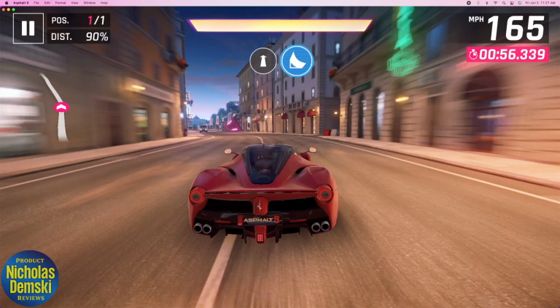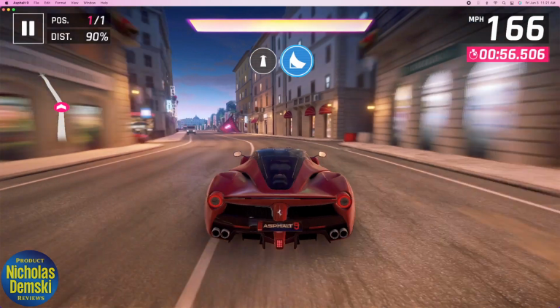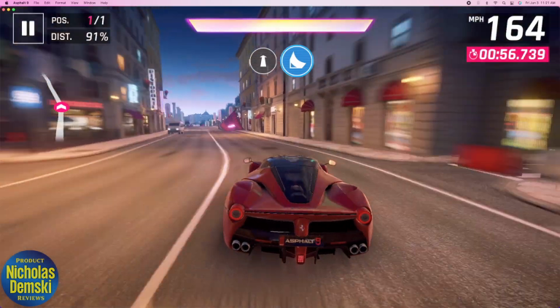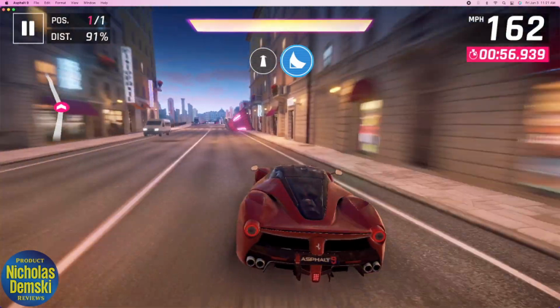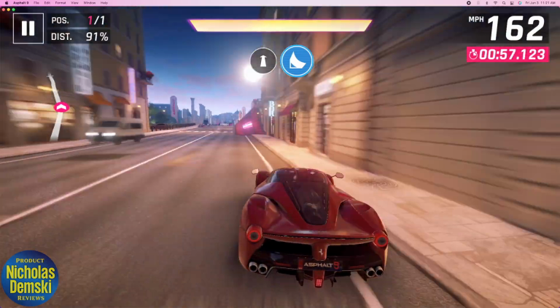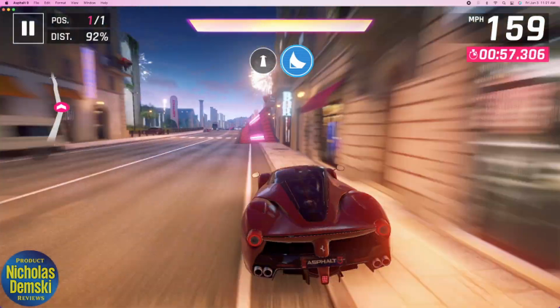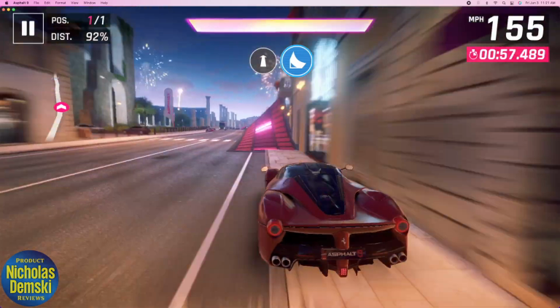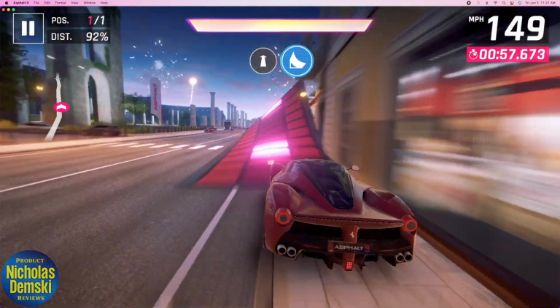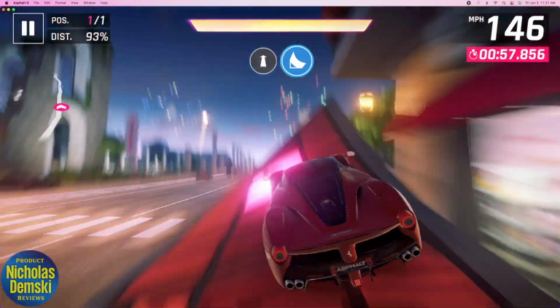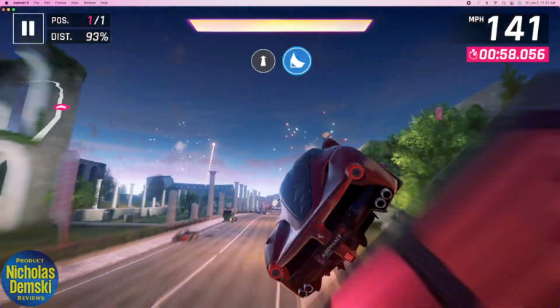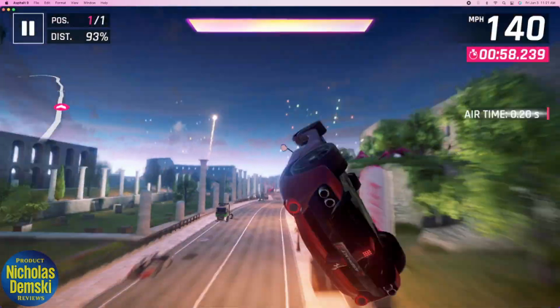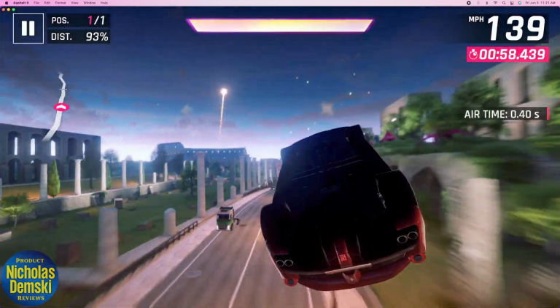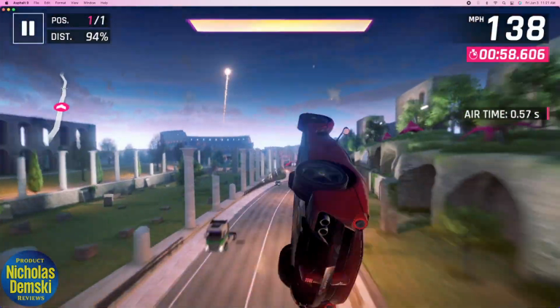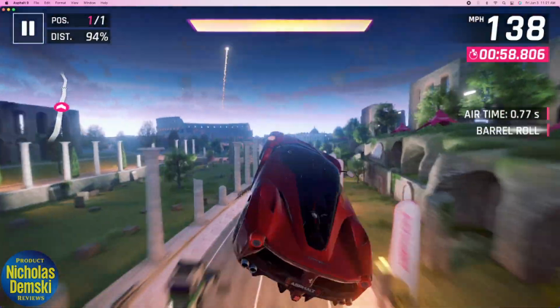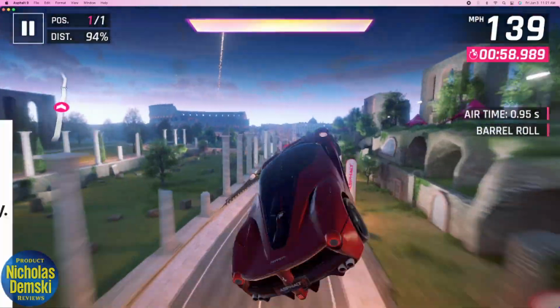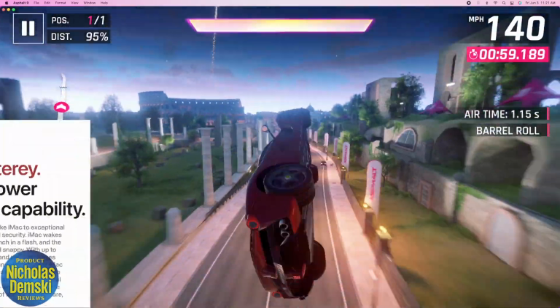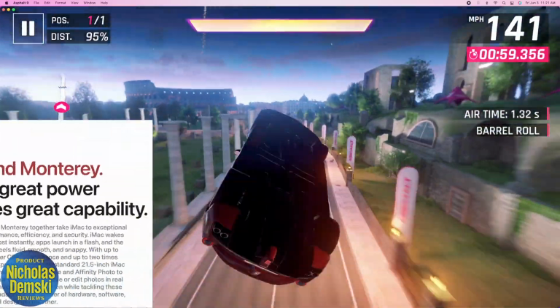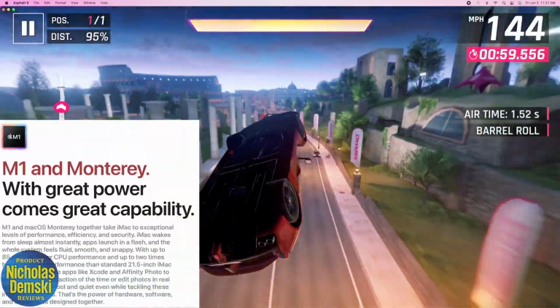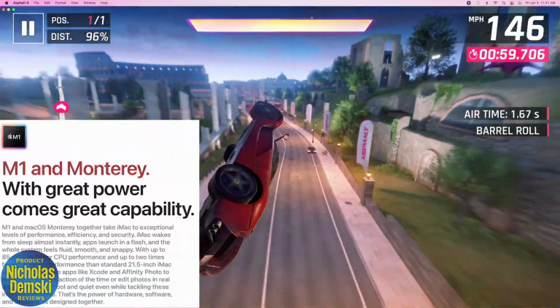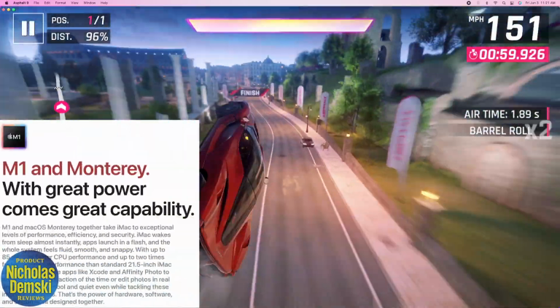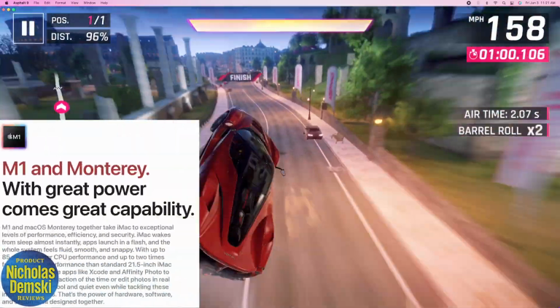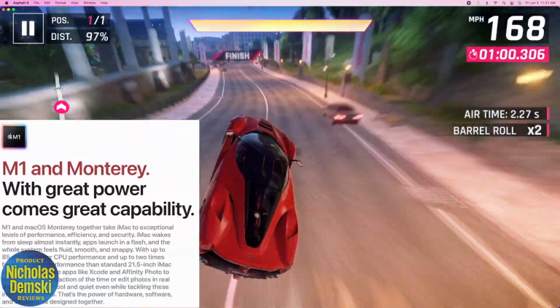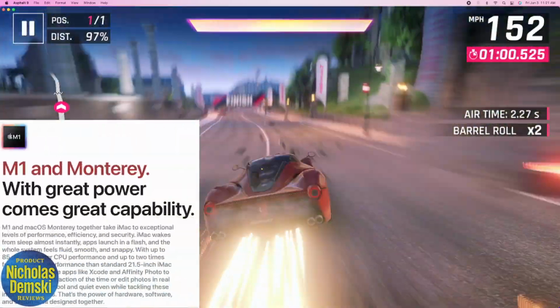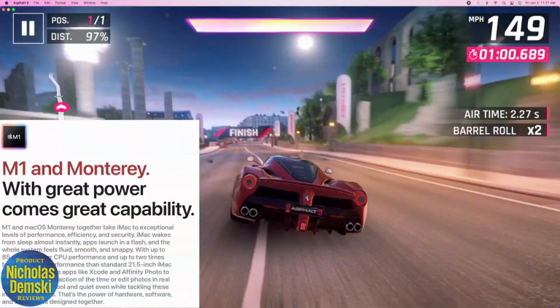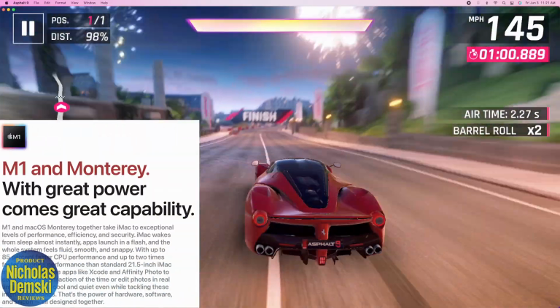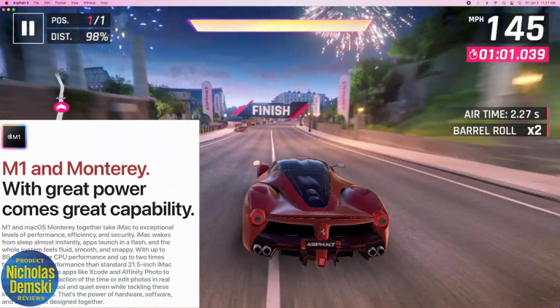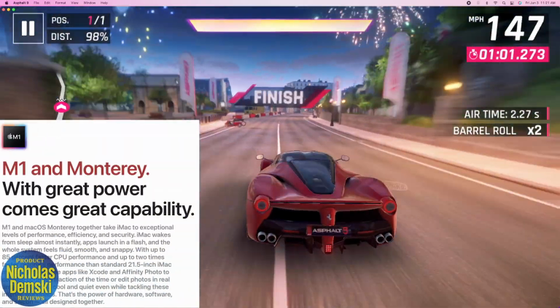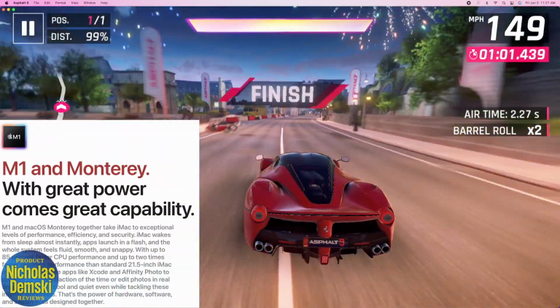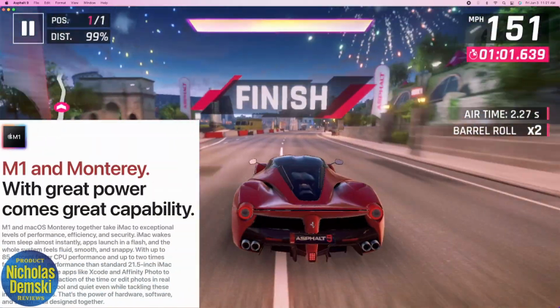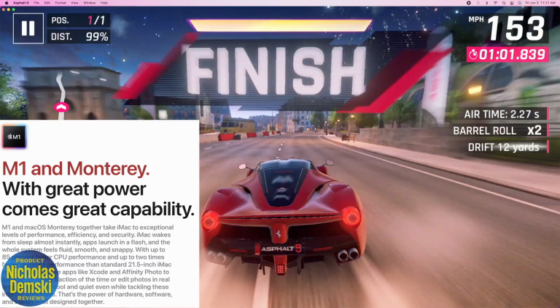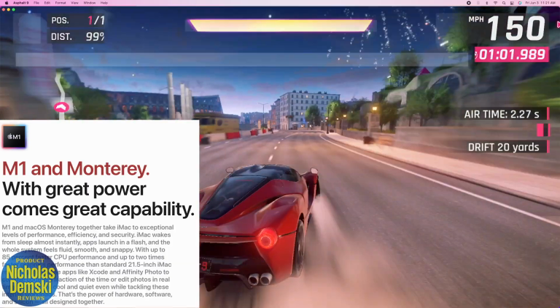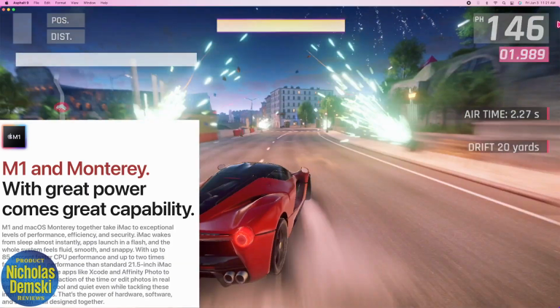It's also great for watching movies and gaming. It uses the latest M1 chip, so it's super powerful.